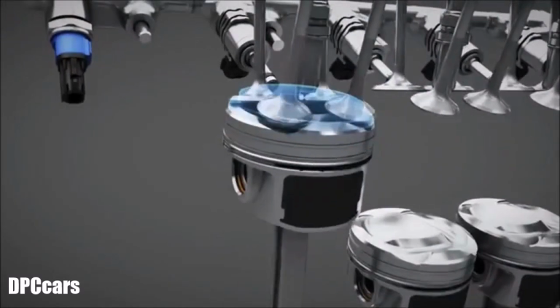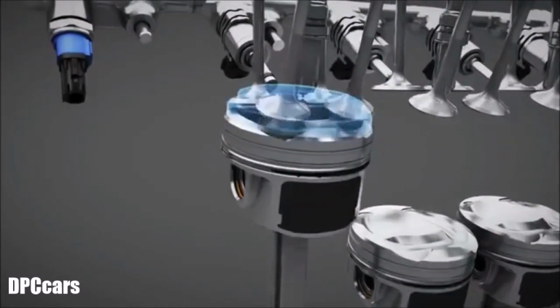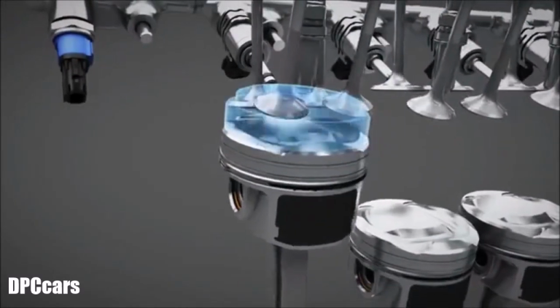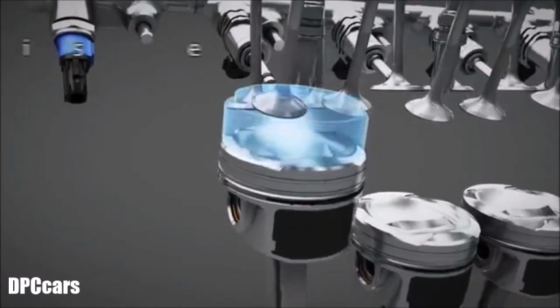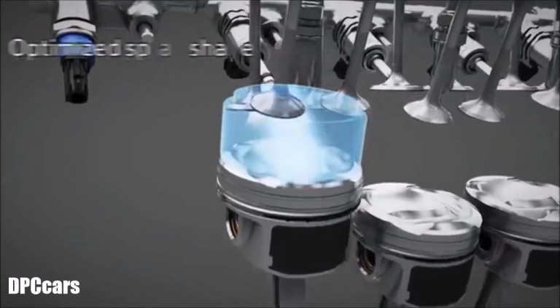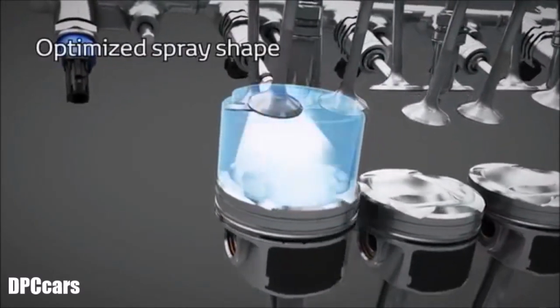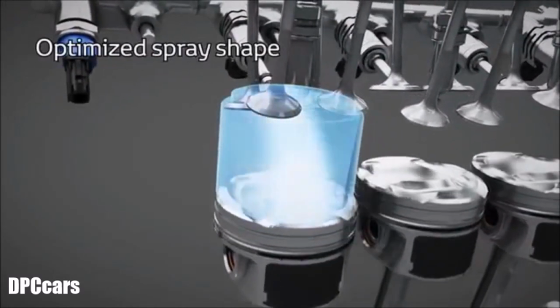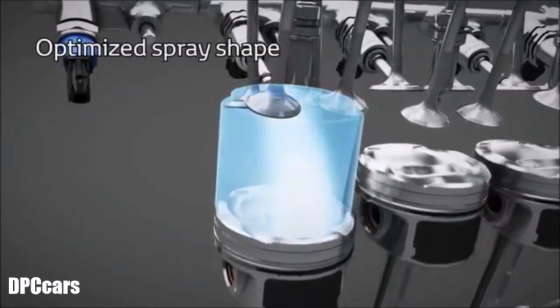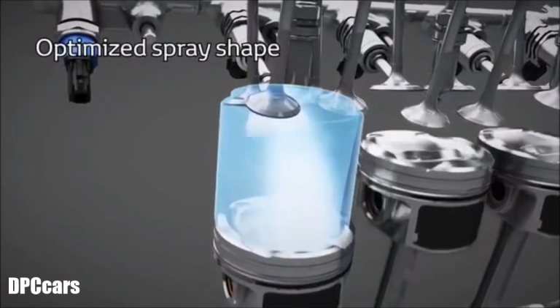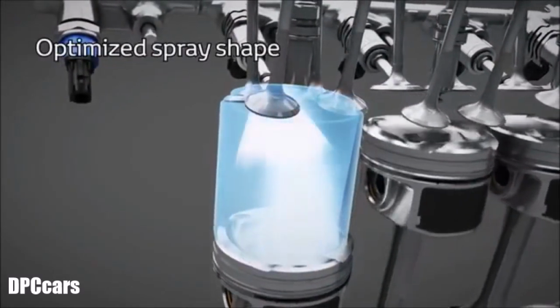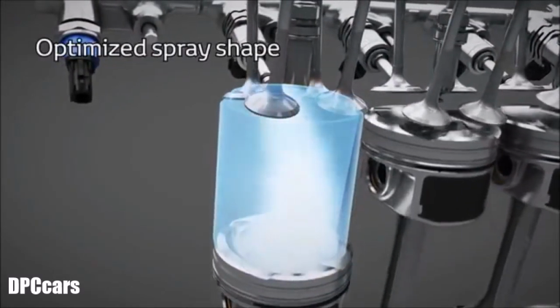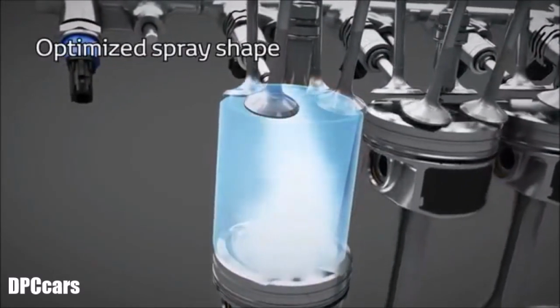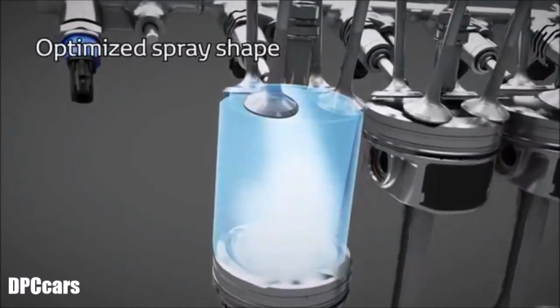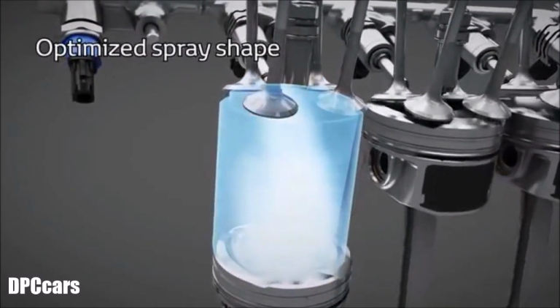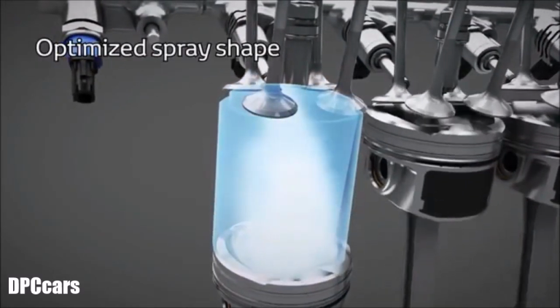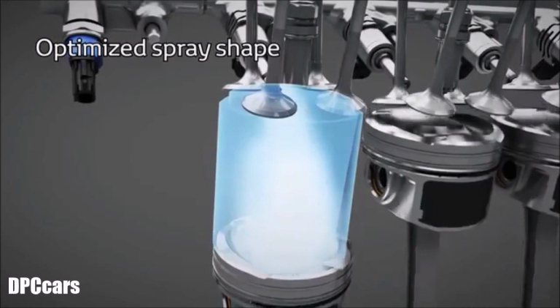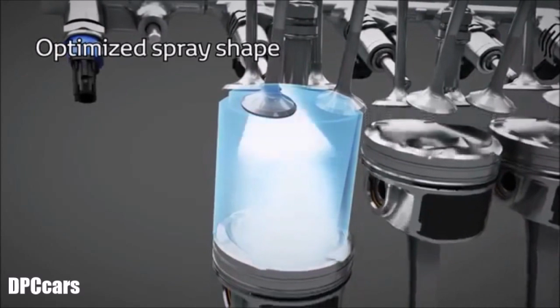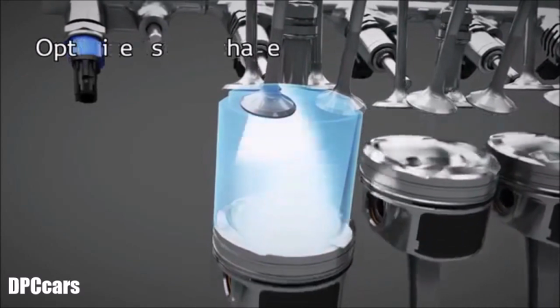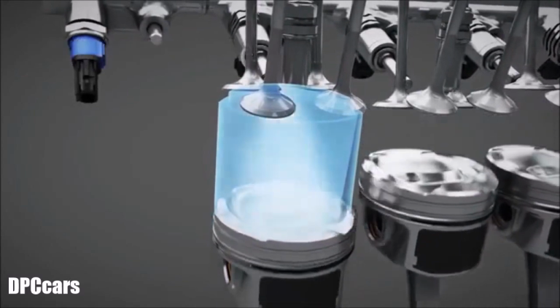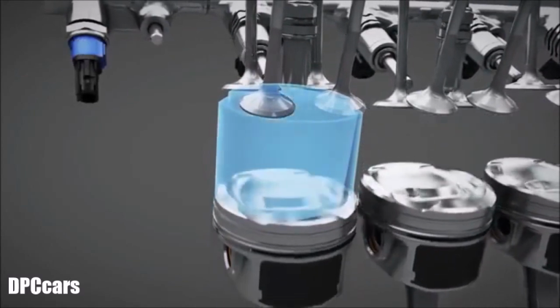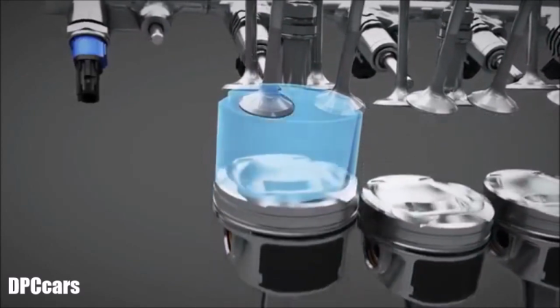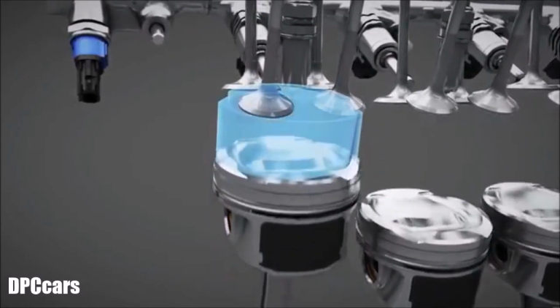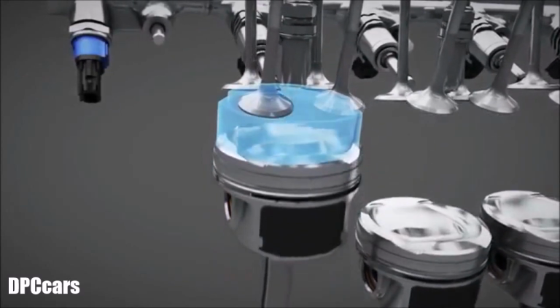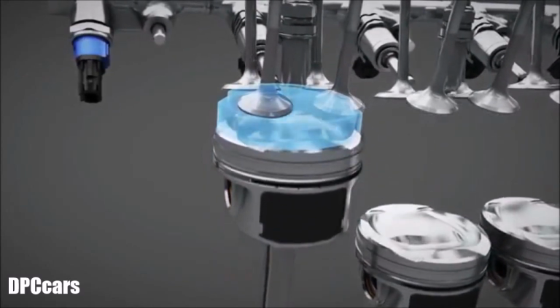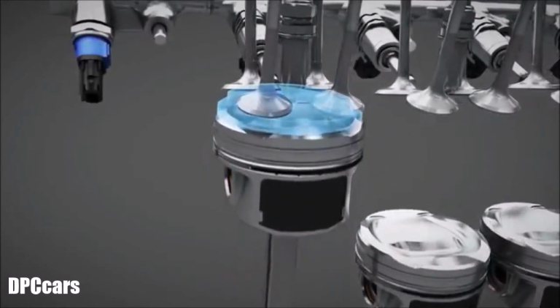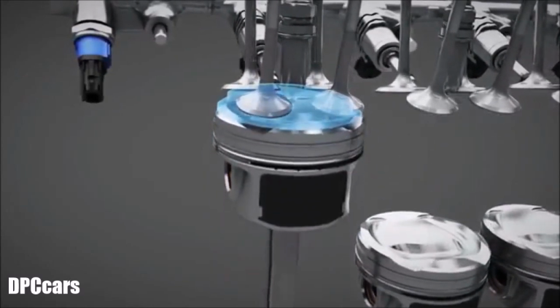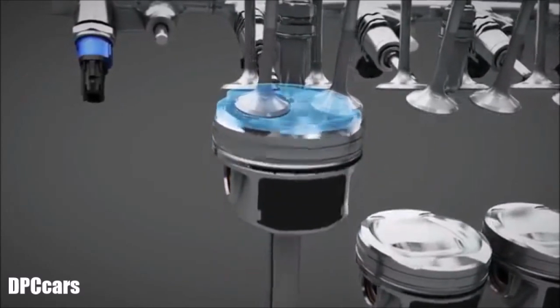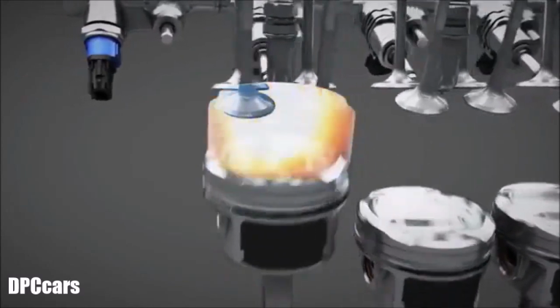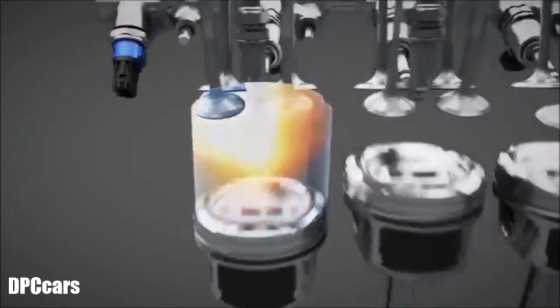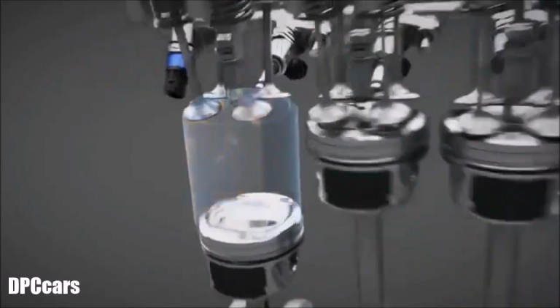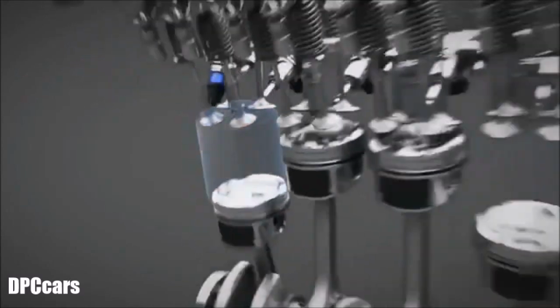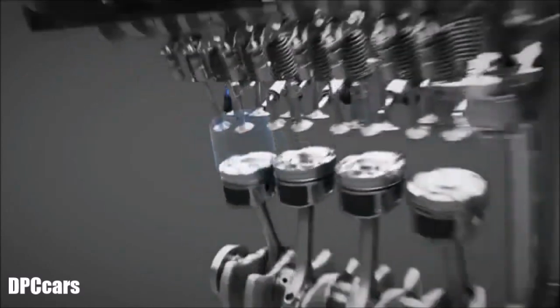The injection spray is thin, wide and short to guarantee an optimized mixture.